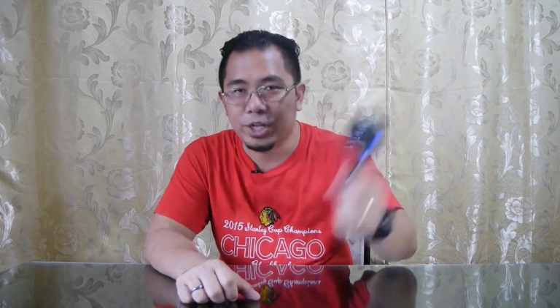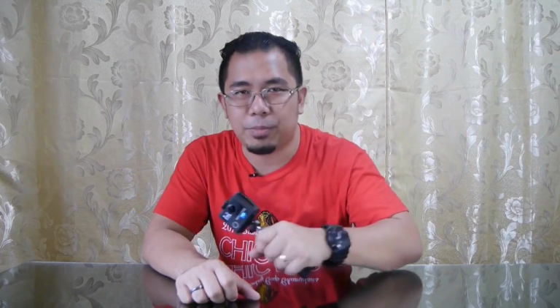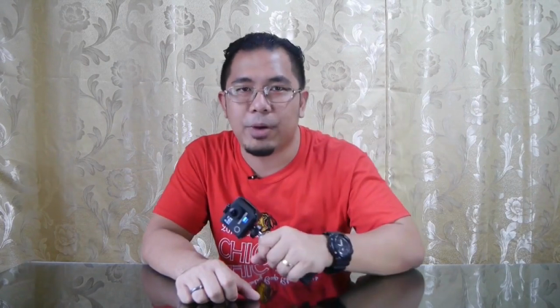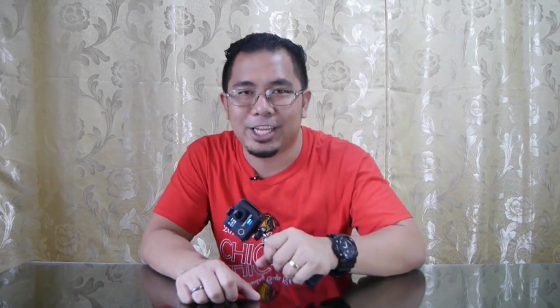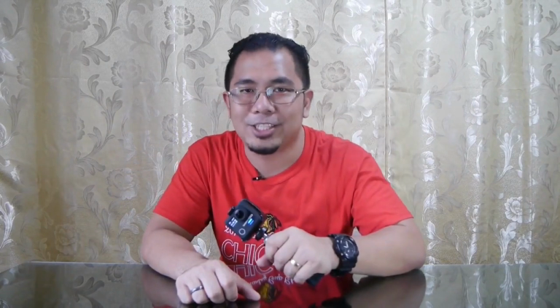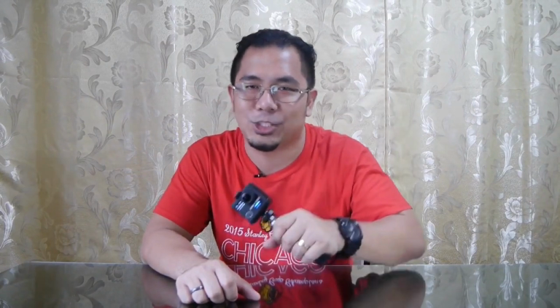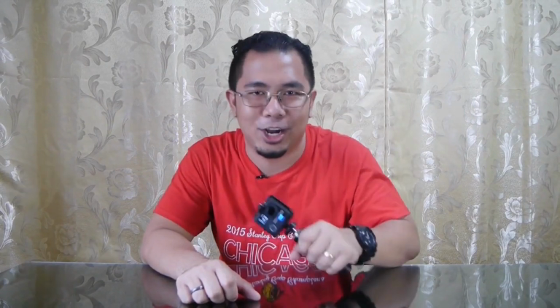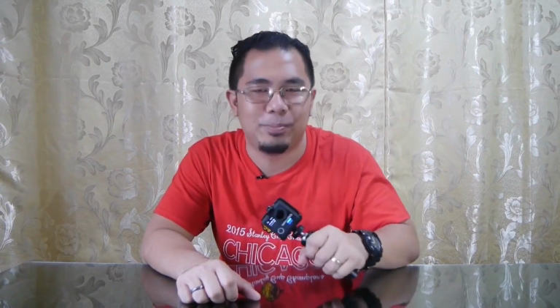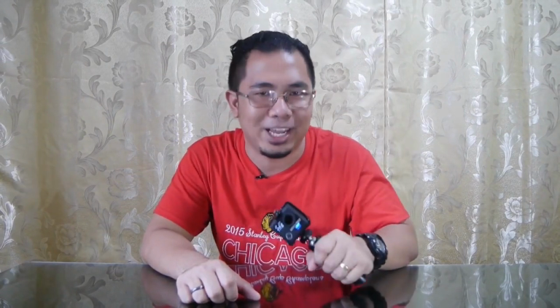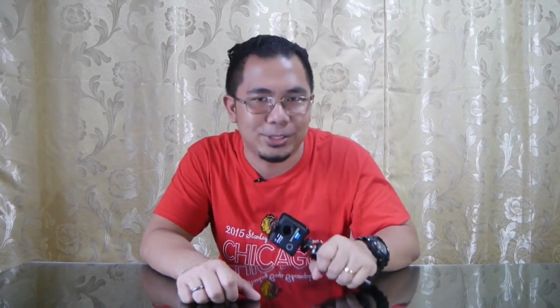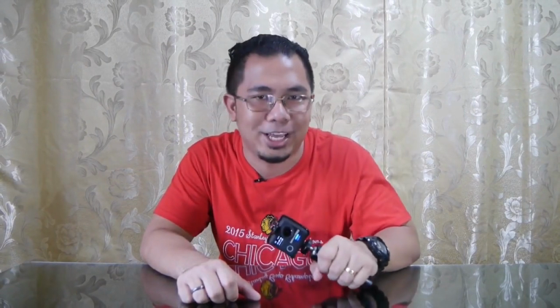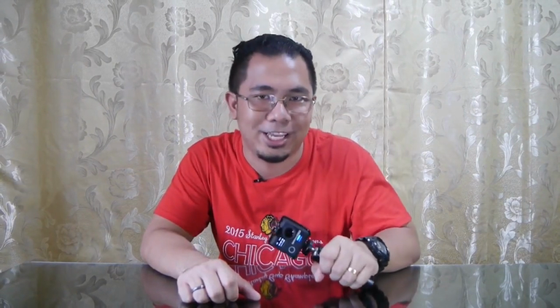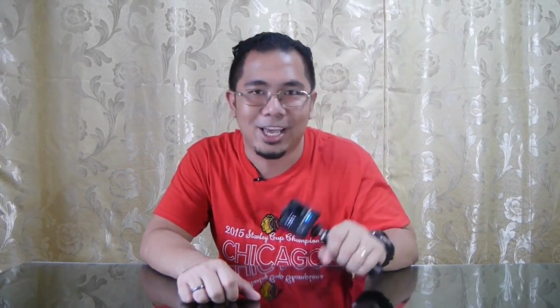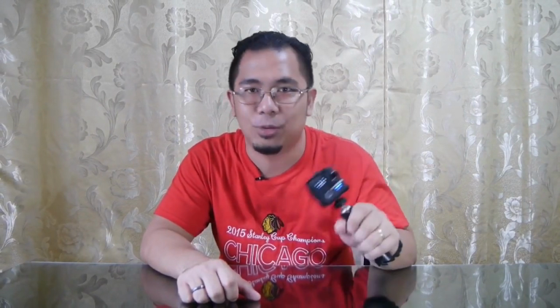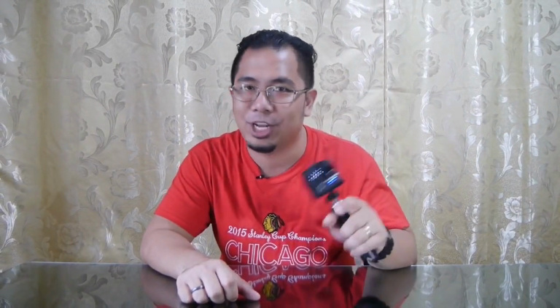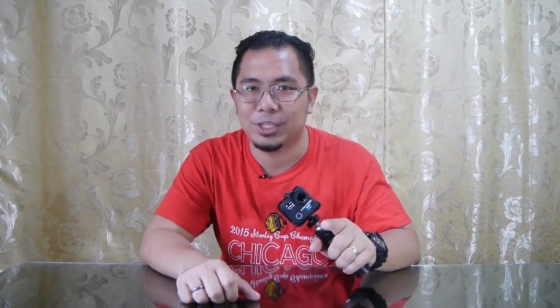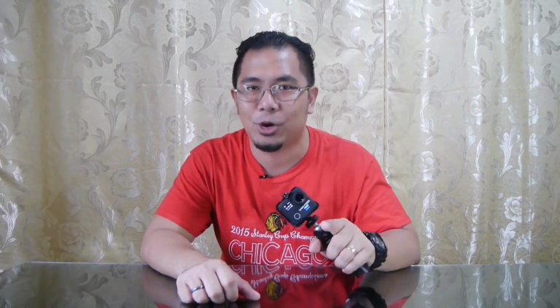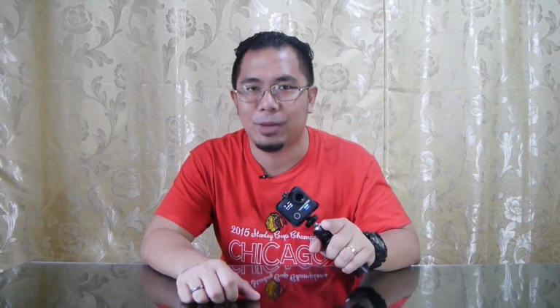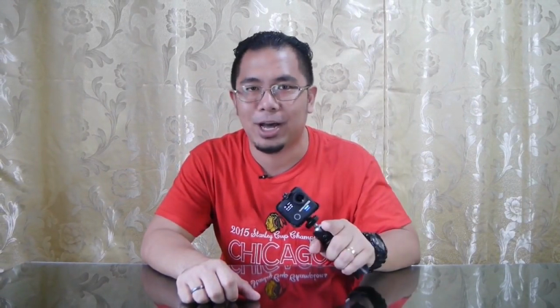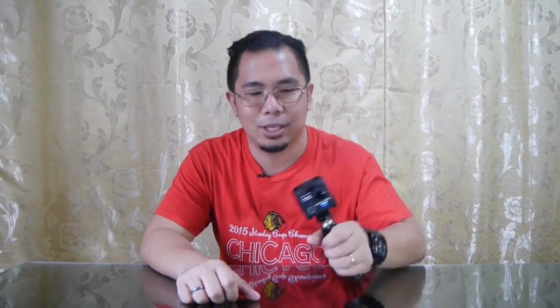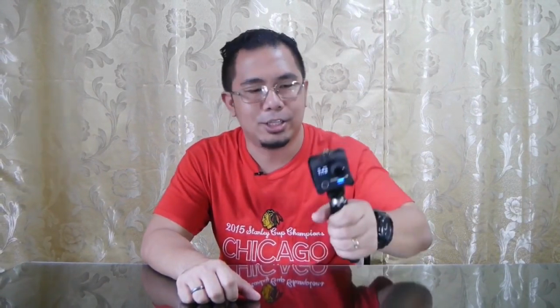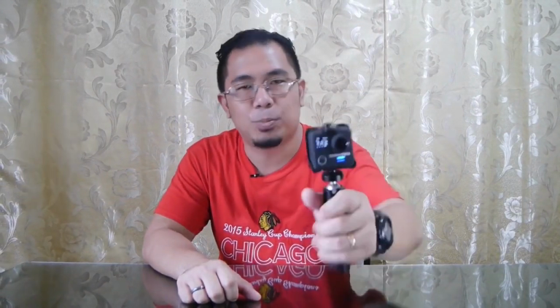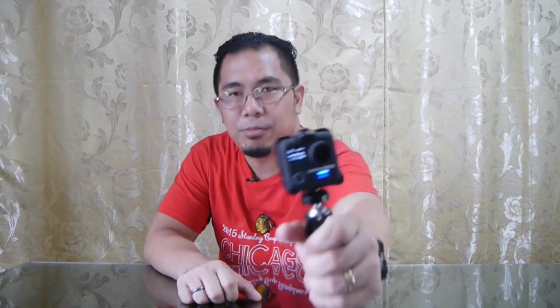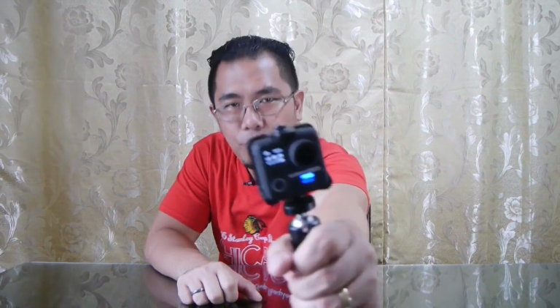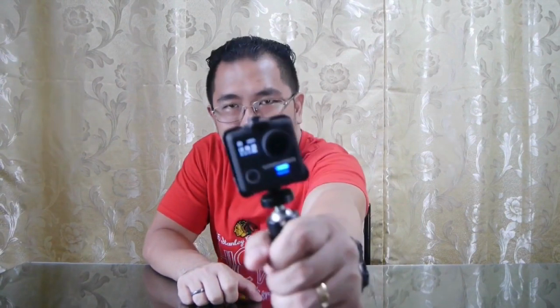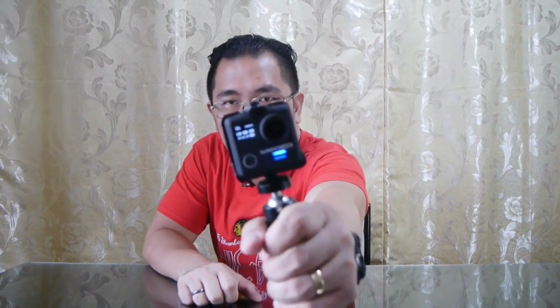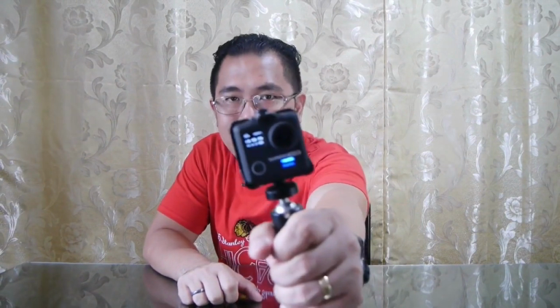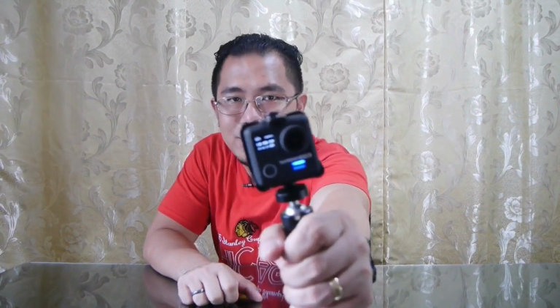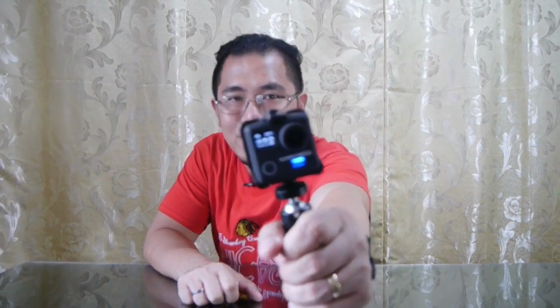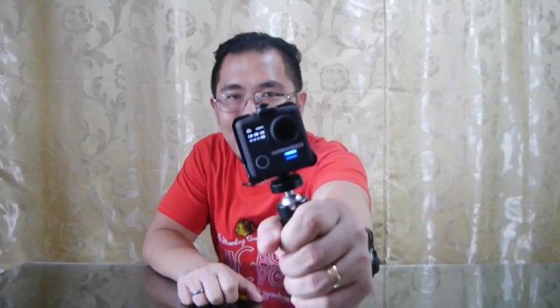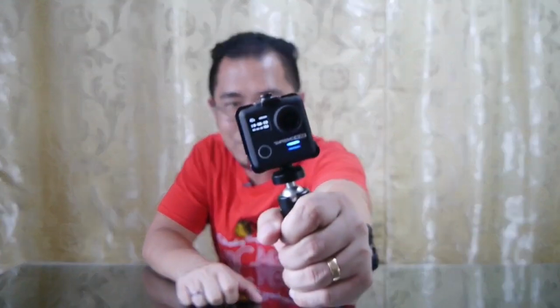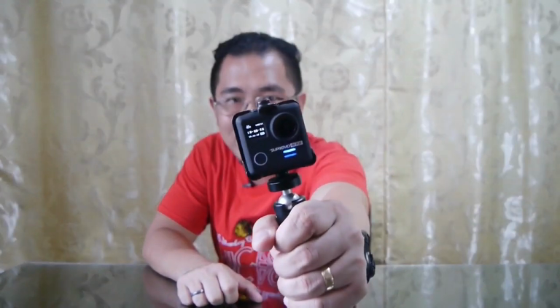What's up everybody, this is John back here today and we're going to be talking about the Supremo 4K Plus in a bit.